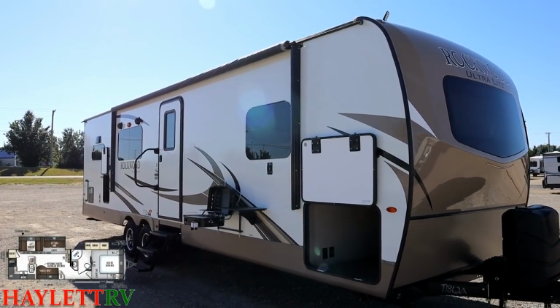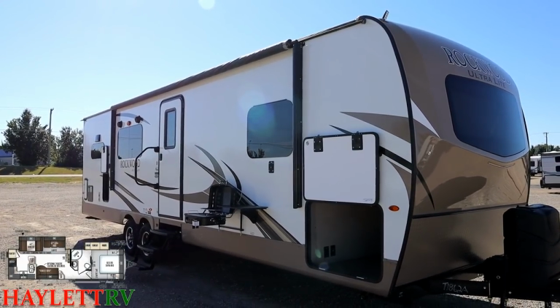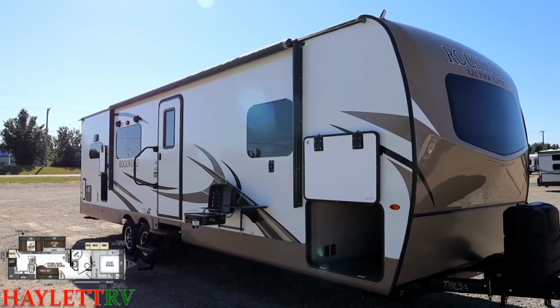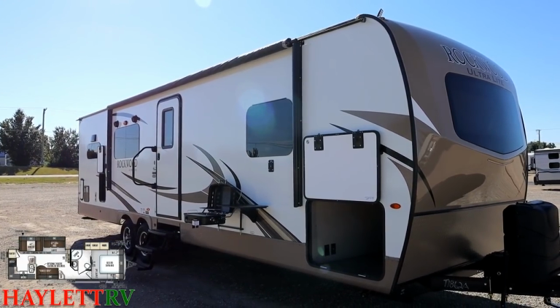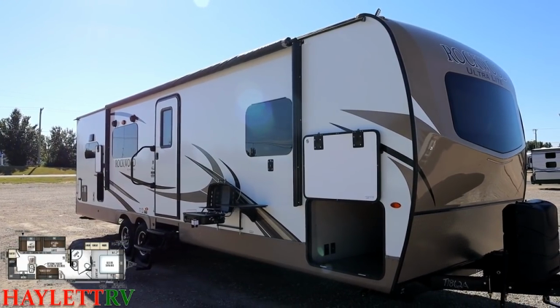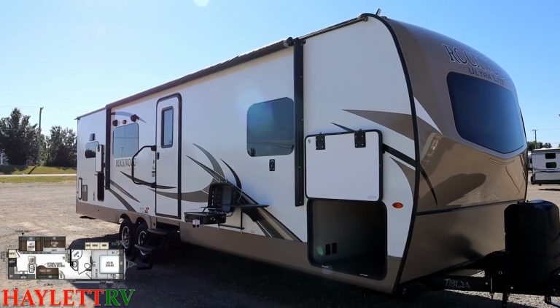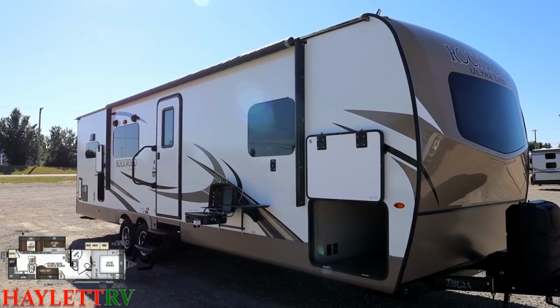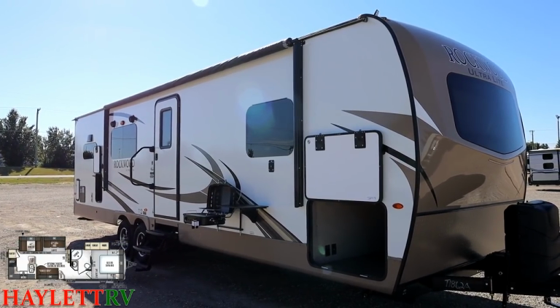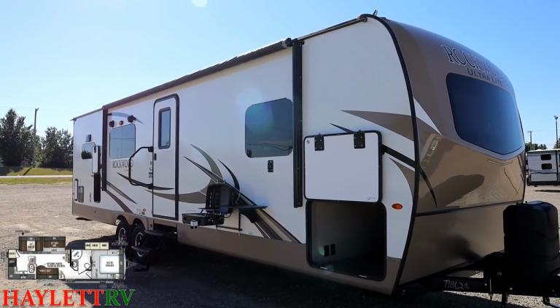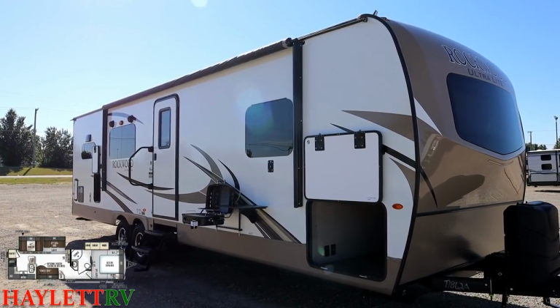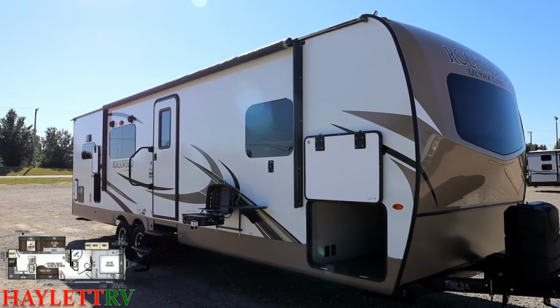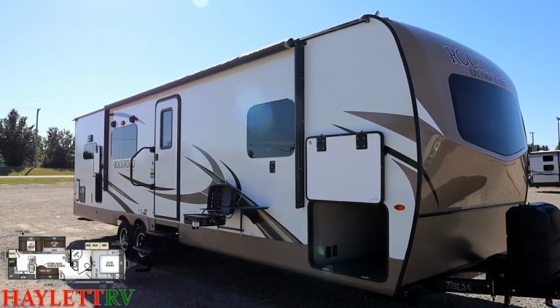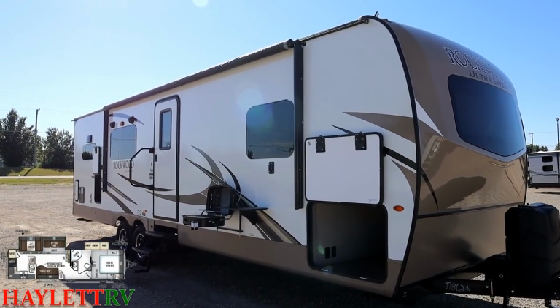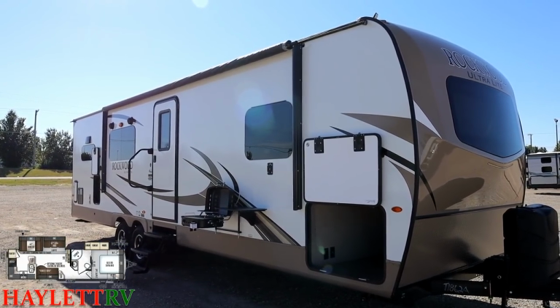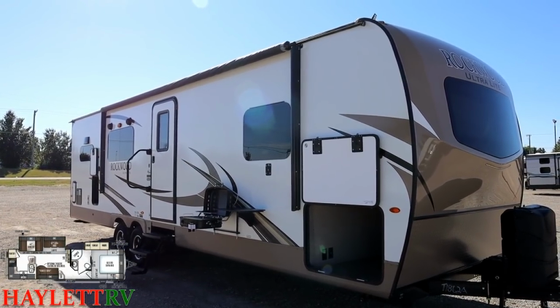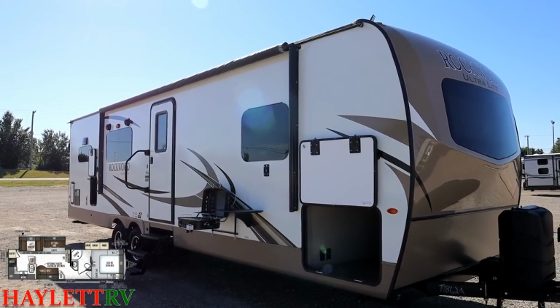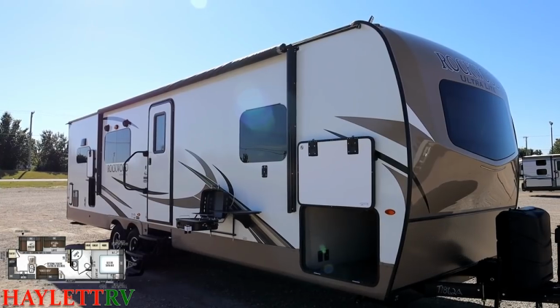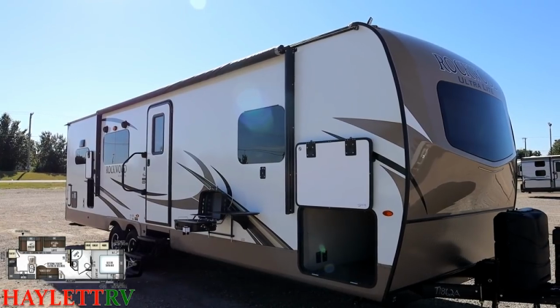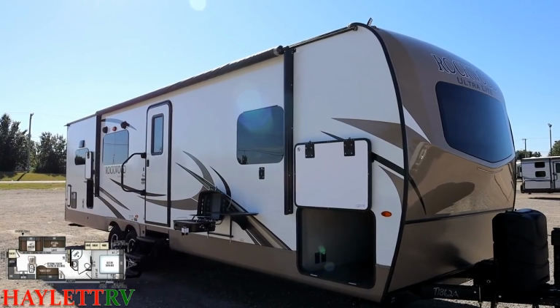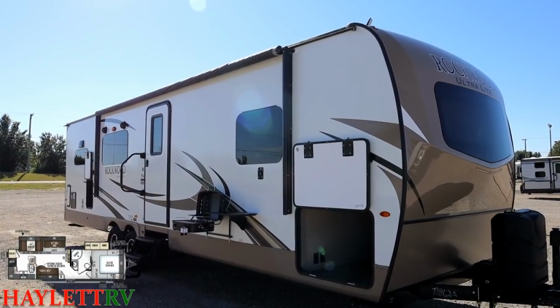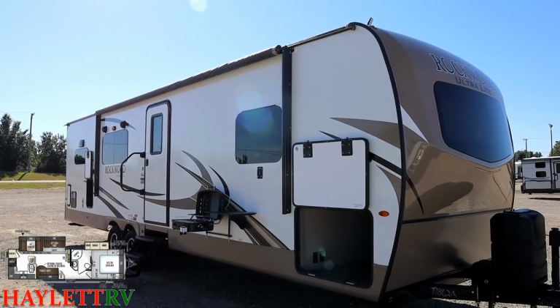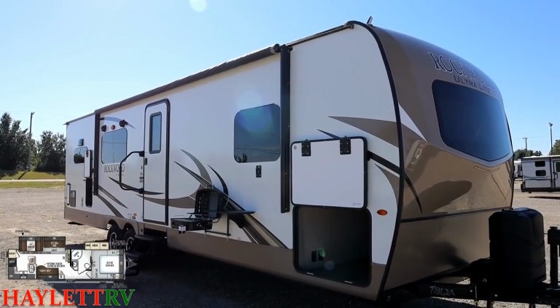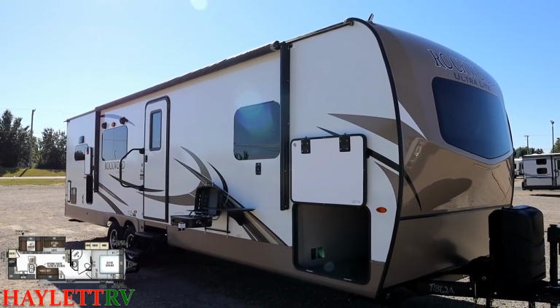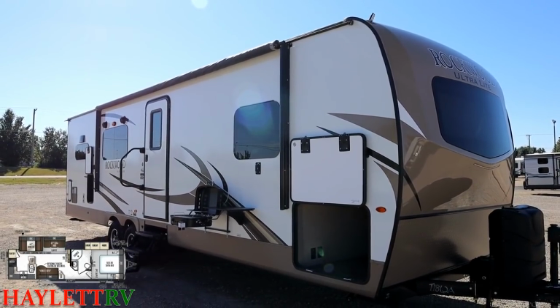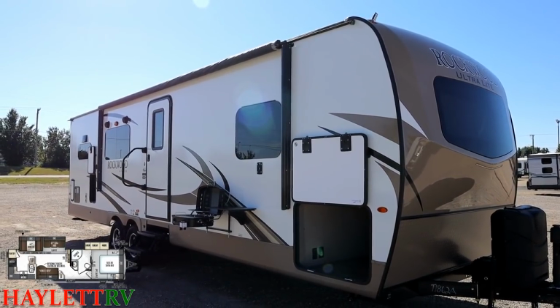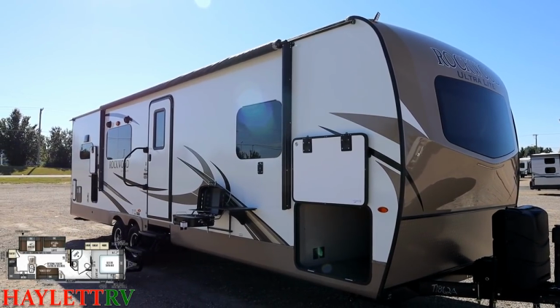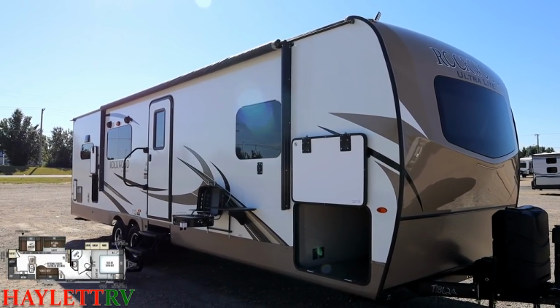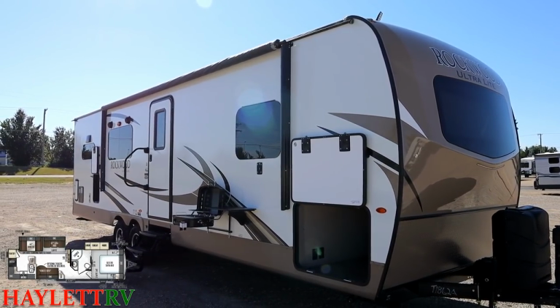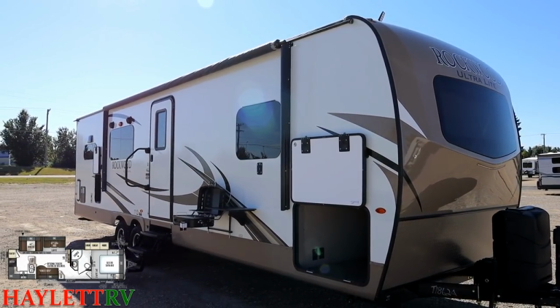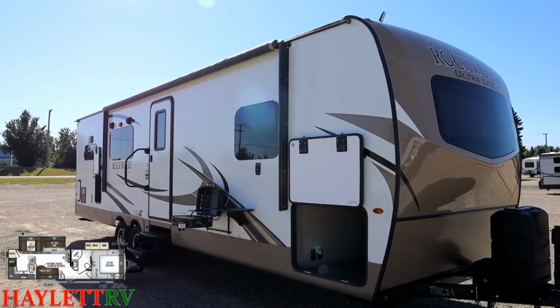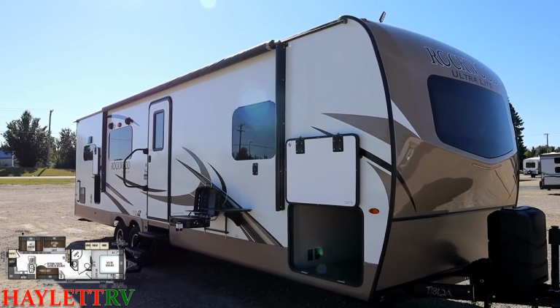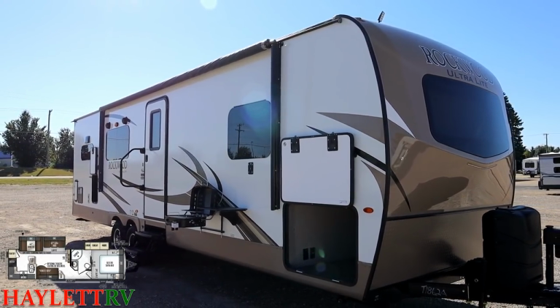This has been locally owned, late model, extremely well kept. You are going to be happy with what you see here.